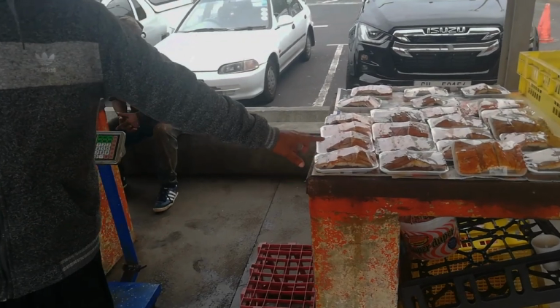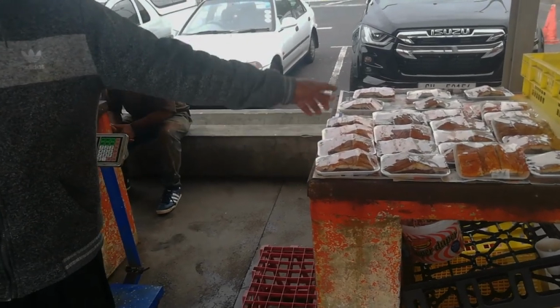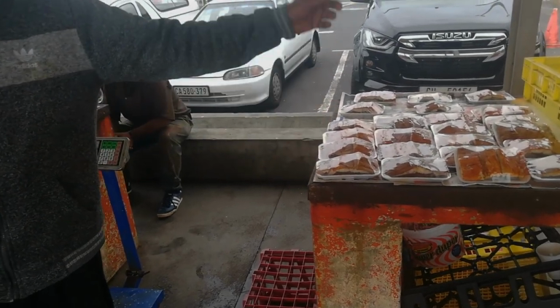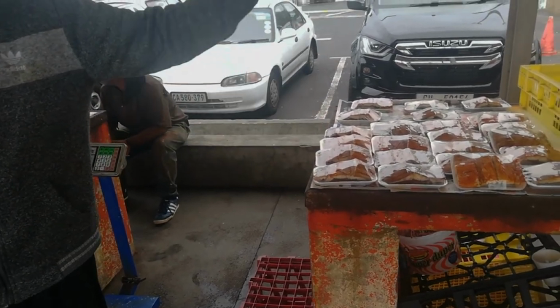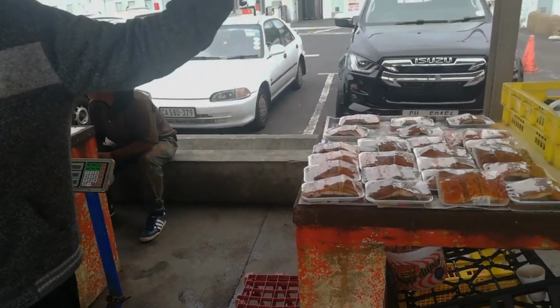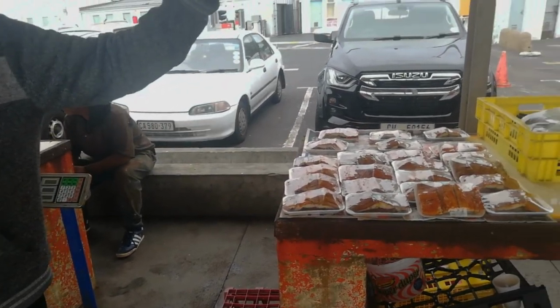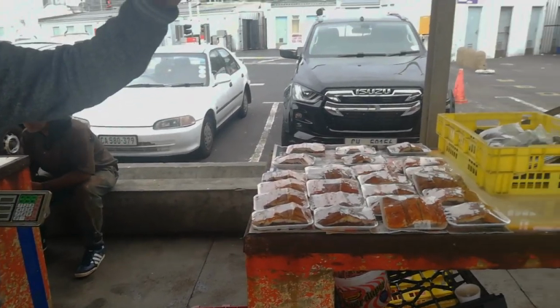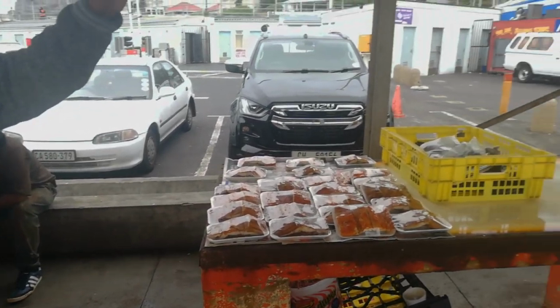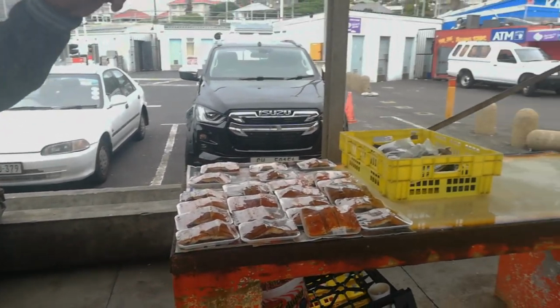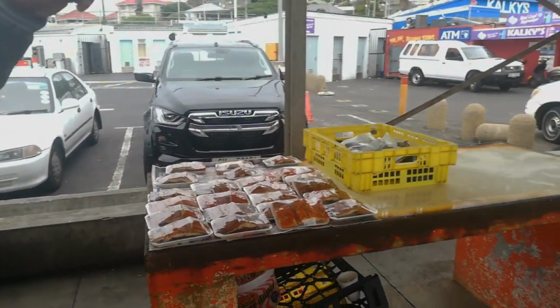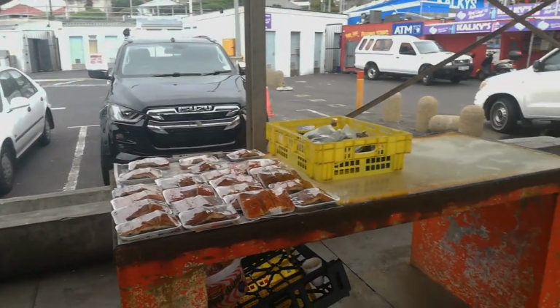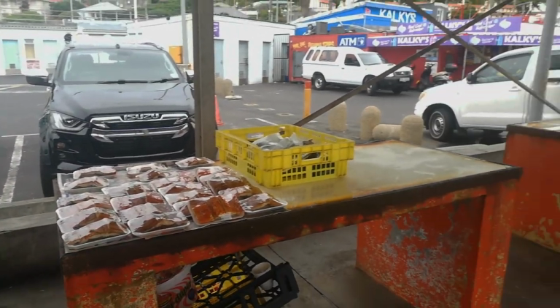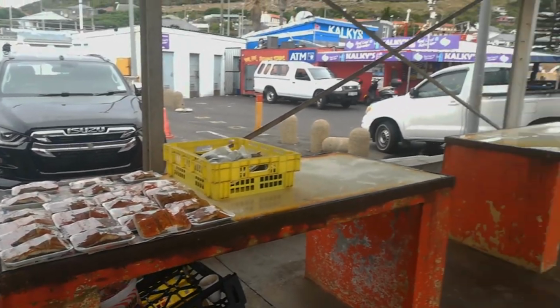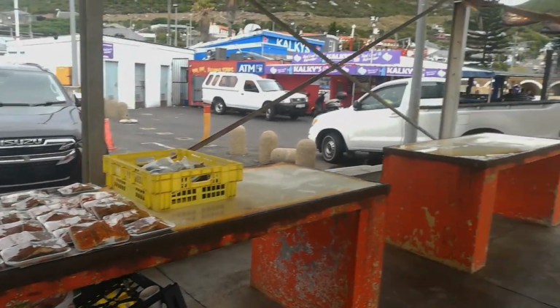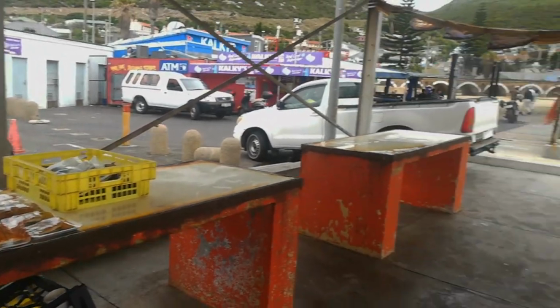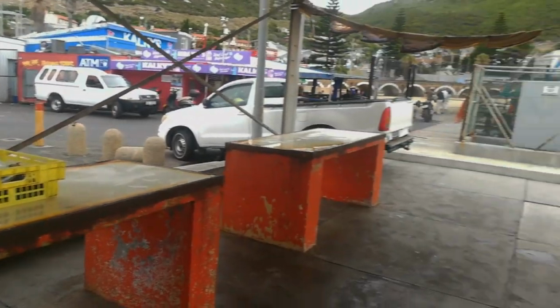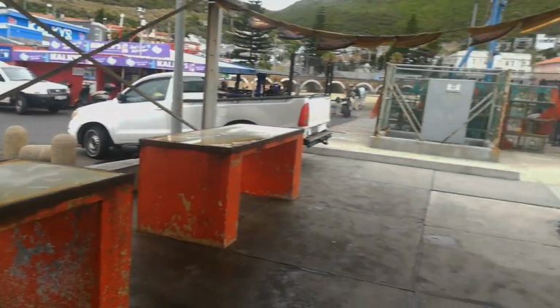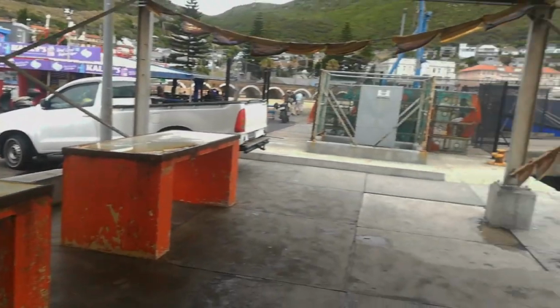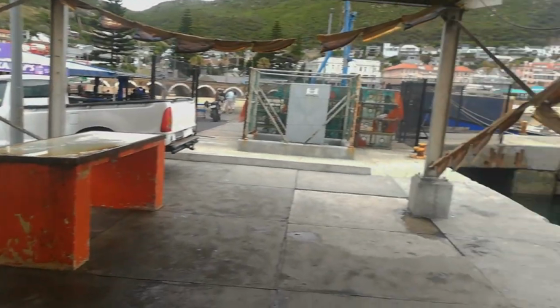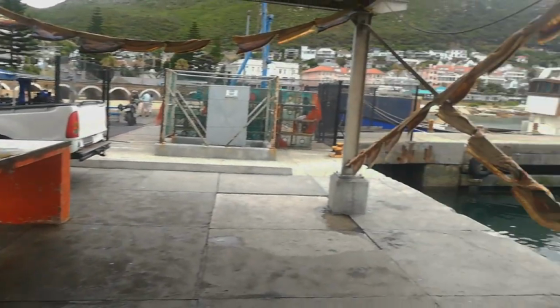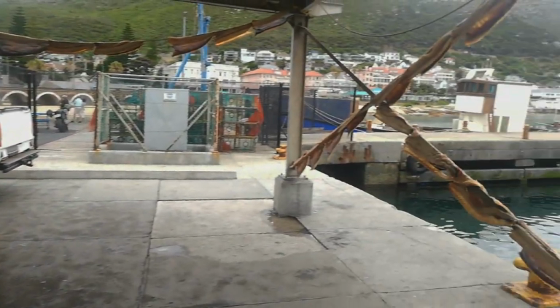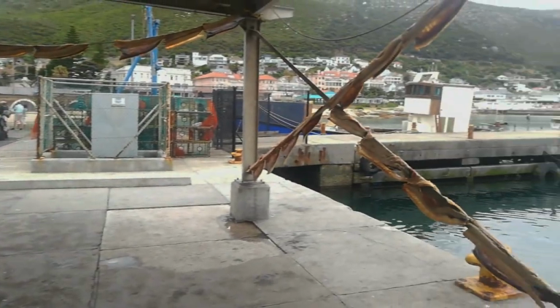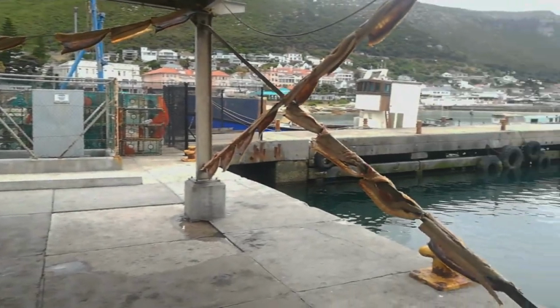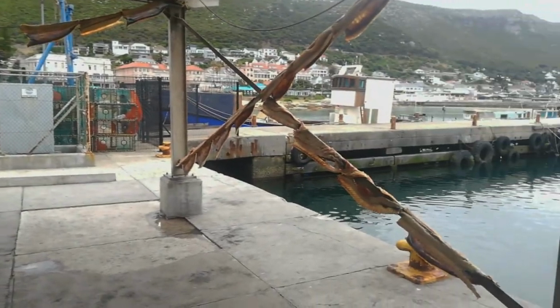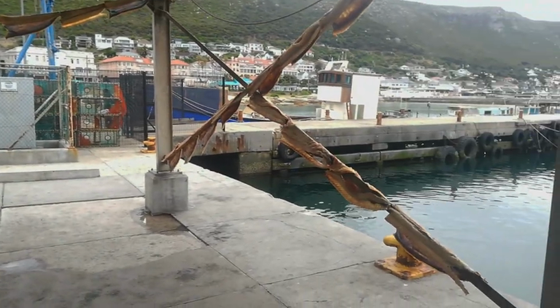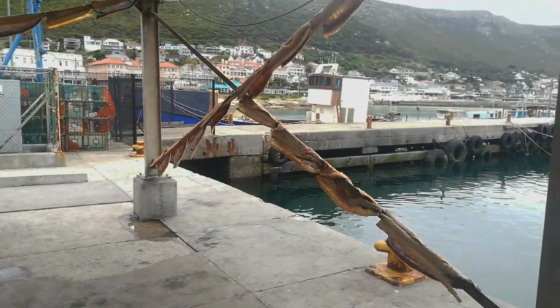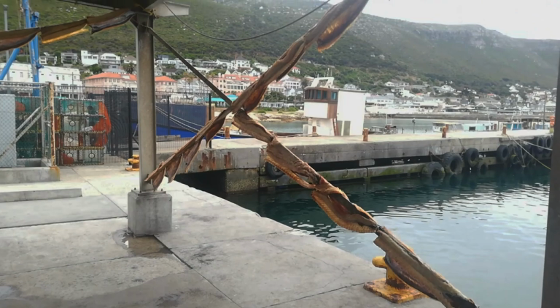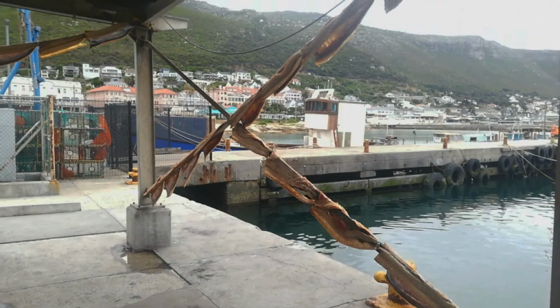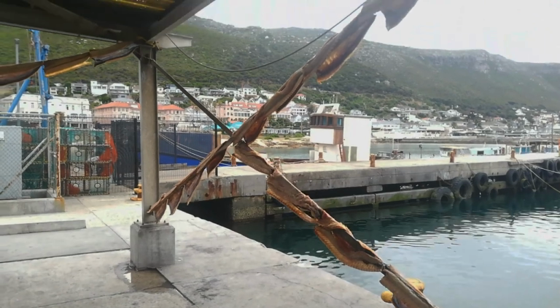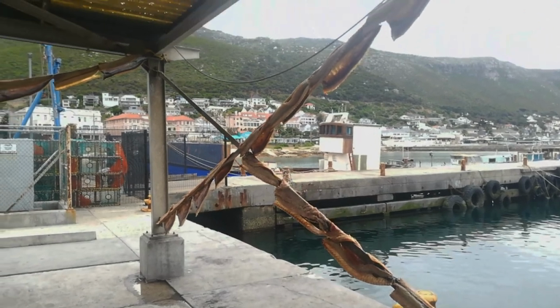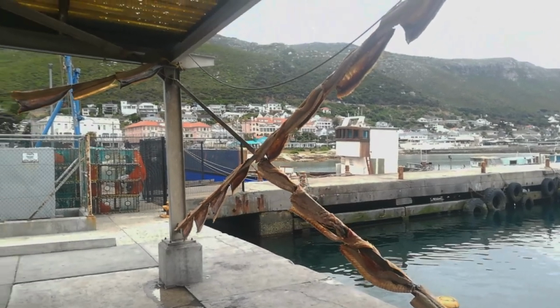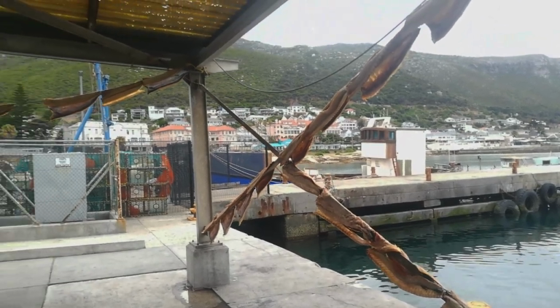And we have some dry fish. It's hanging here. Yes, that's how the dry fish is.